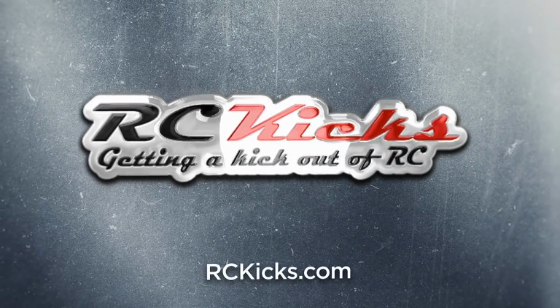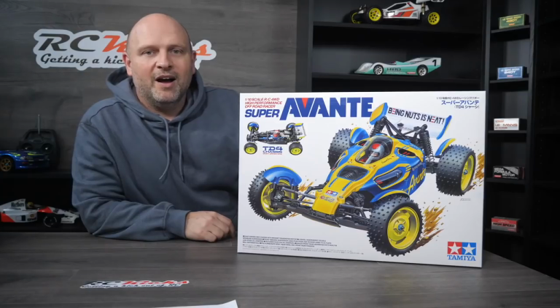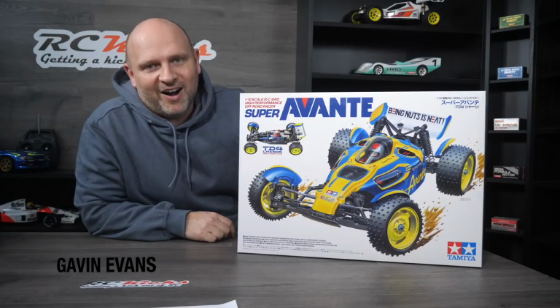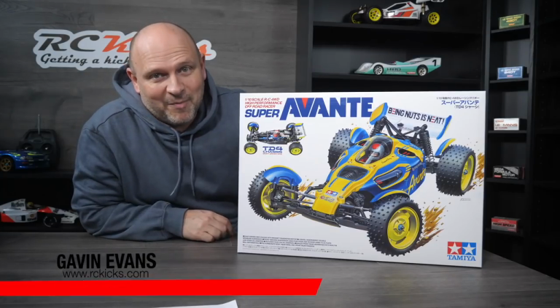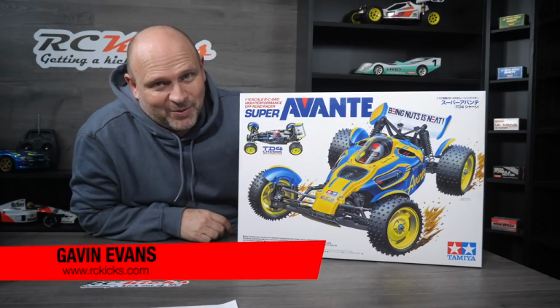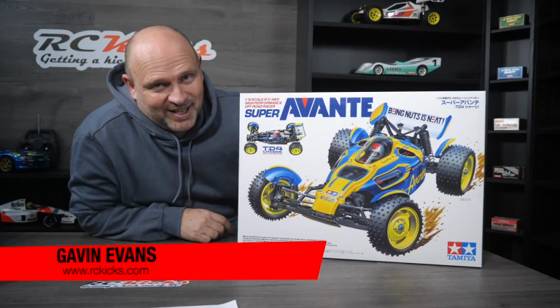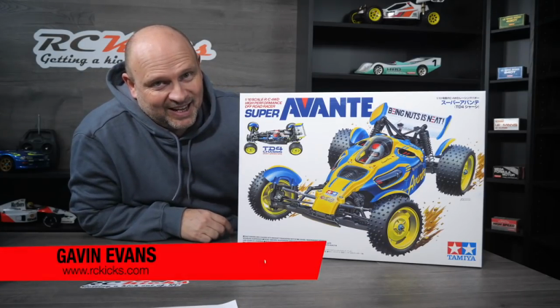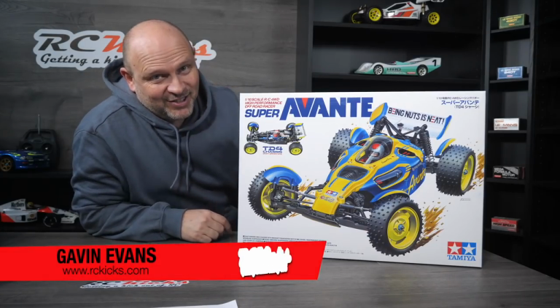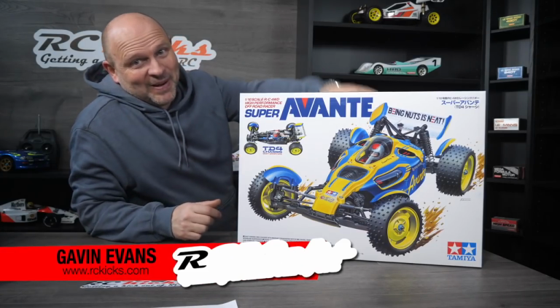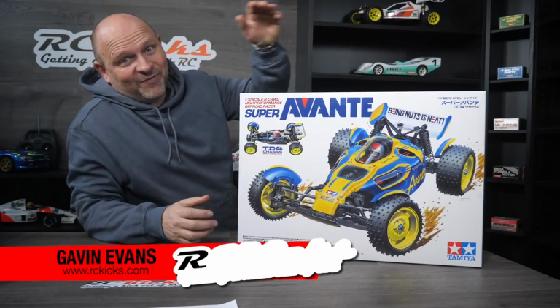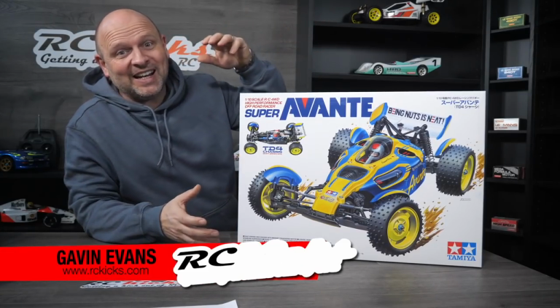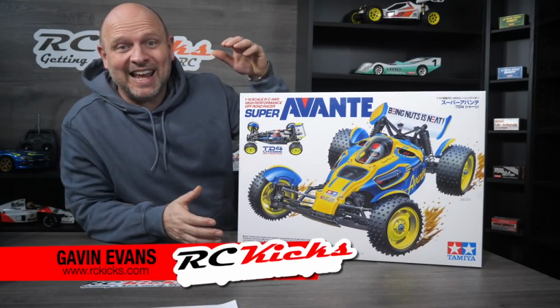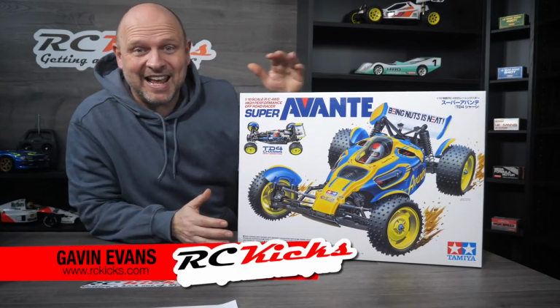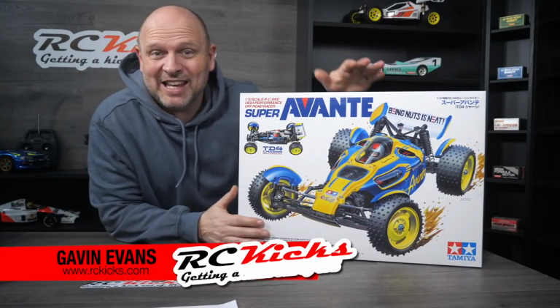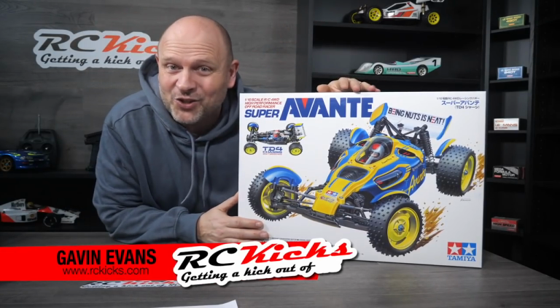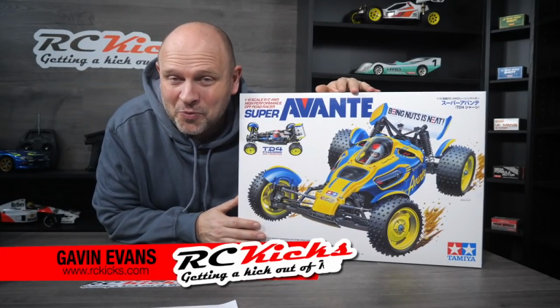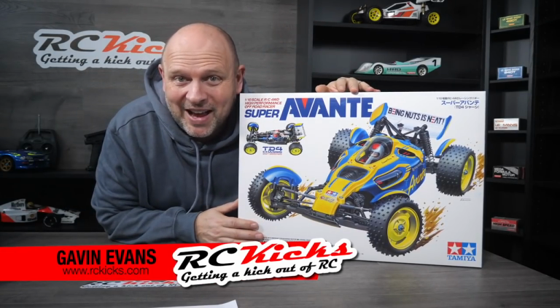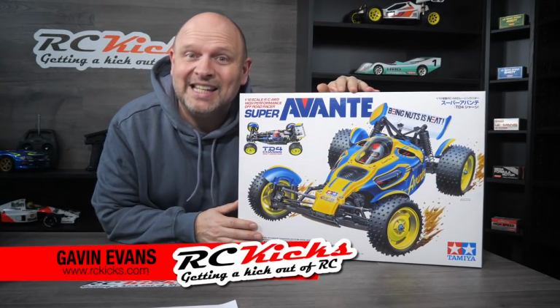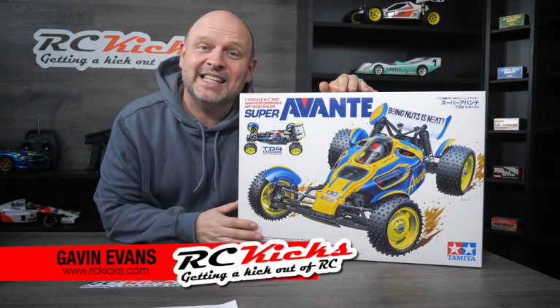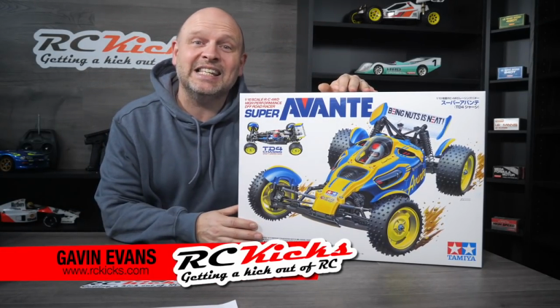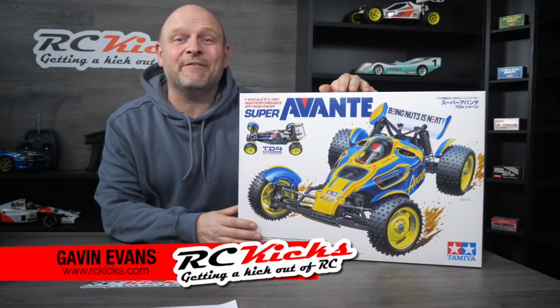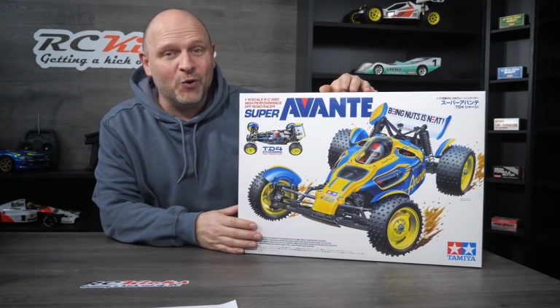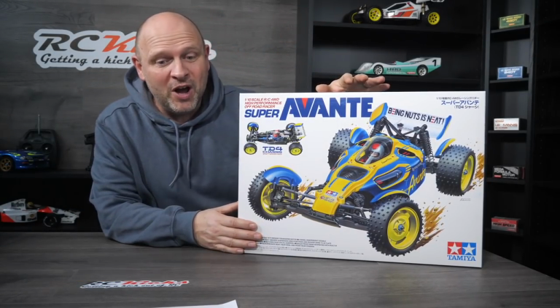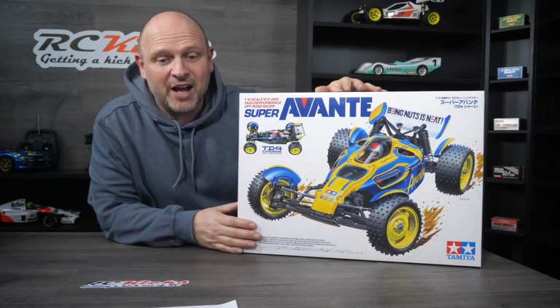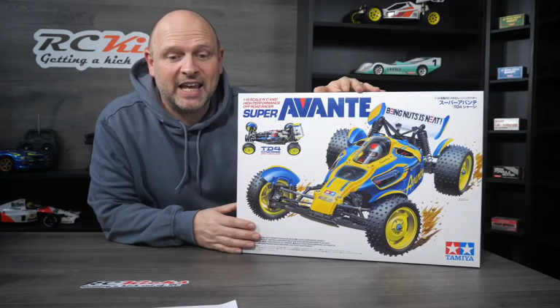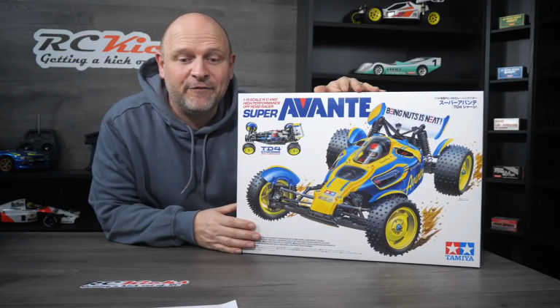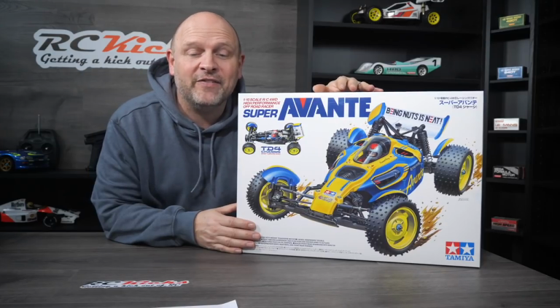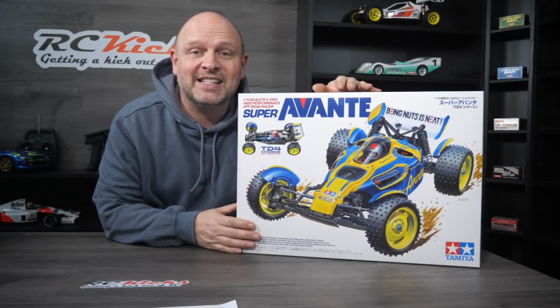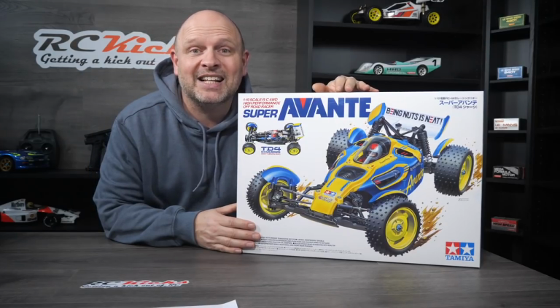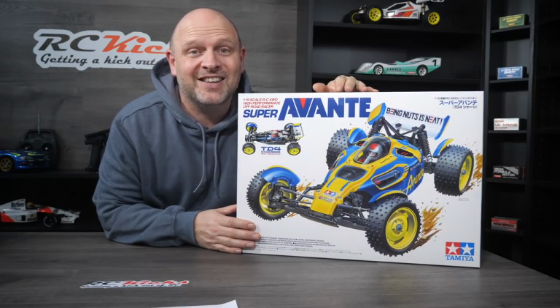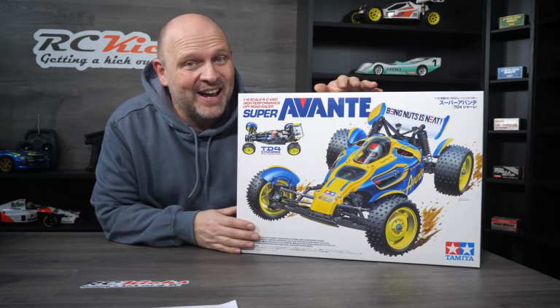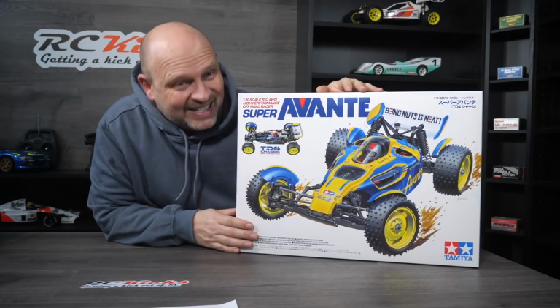Hi, and welcome to Aussie Kicks. It's finally here — the Super Revanti TD4 under kit 58696.